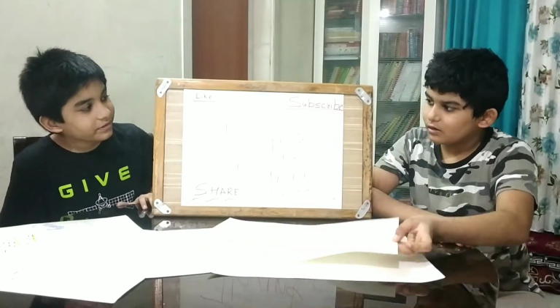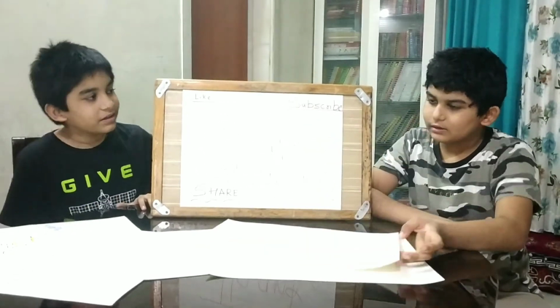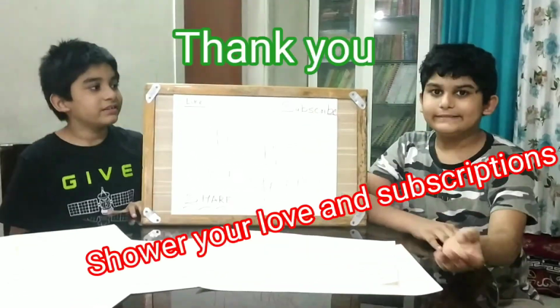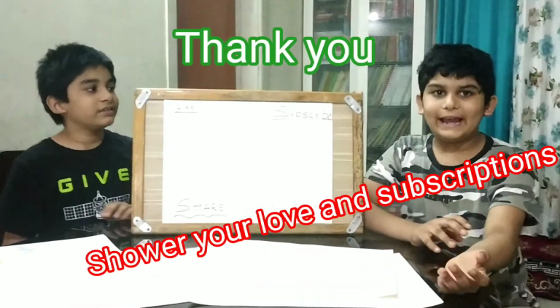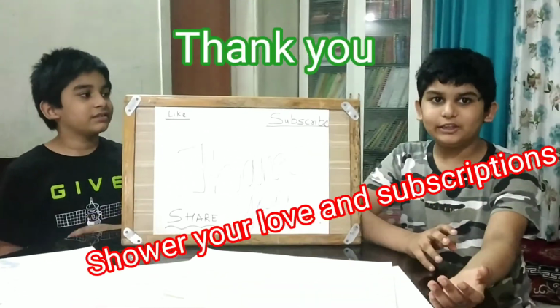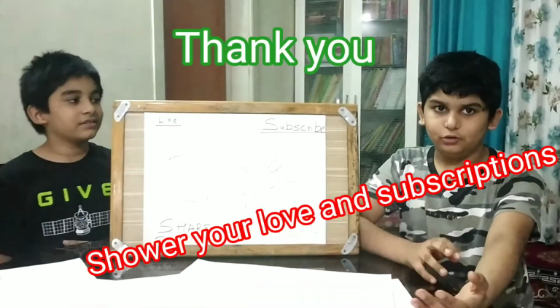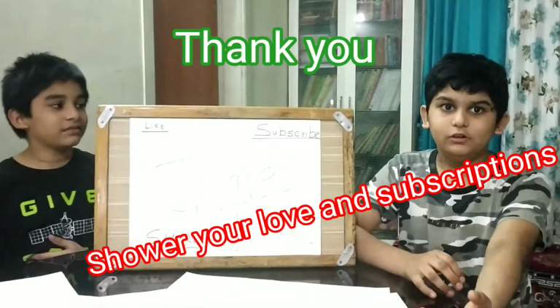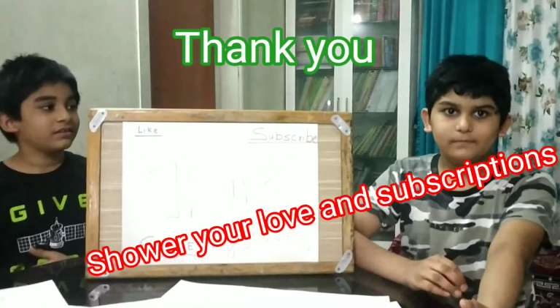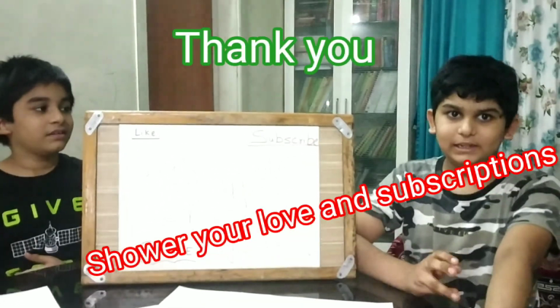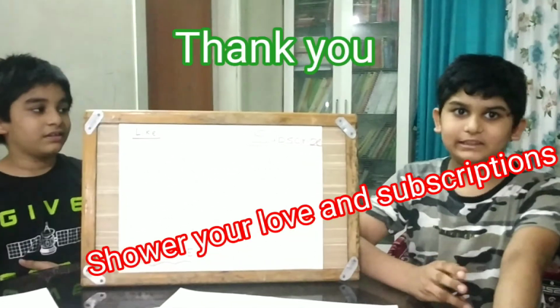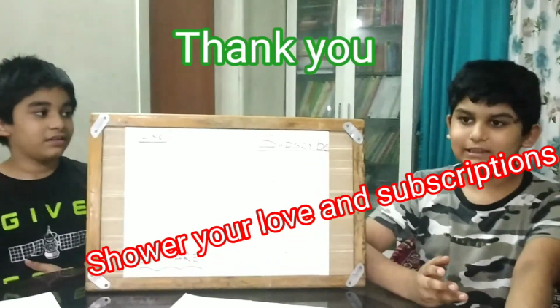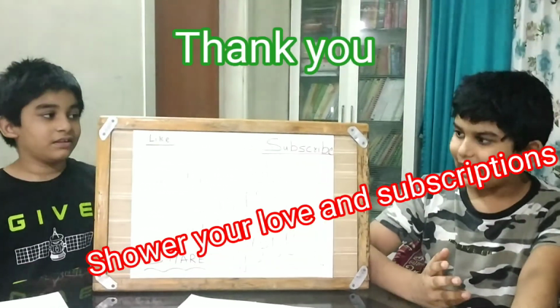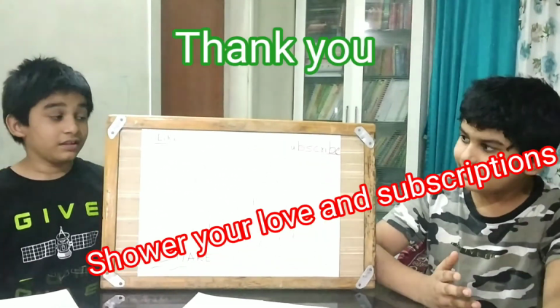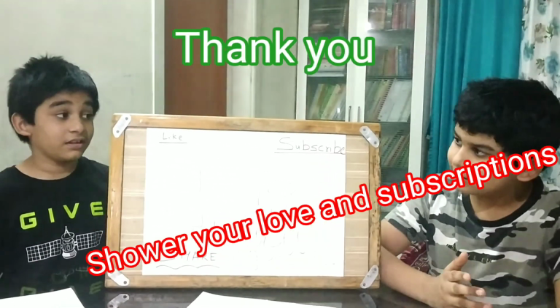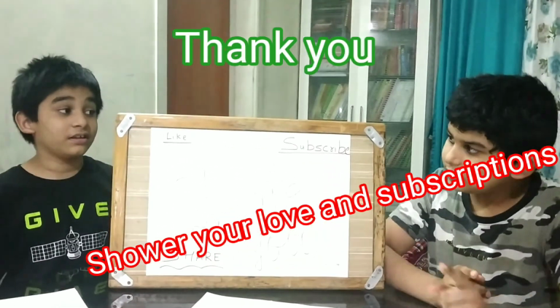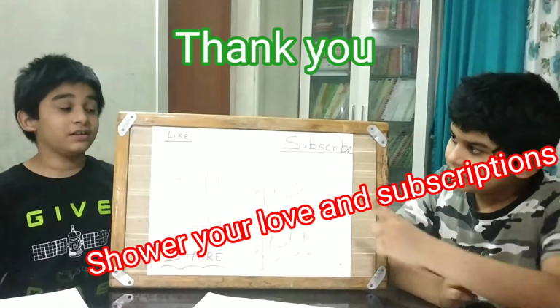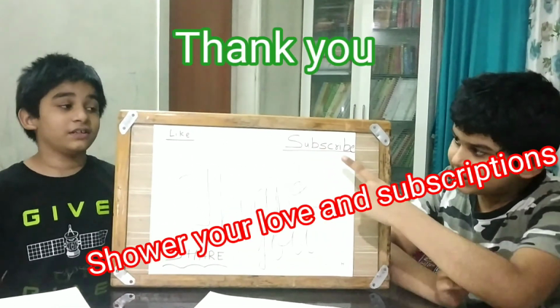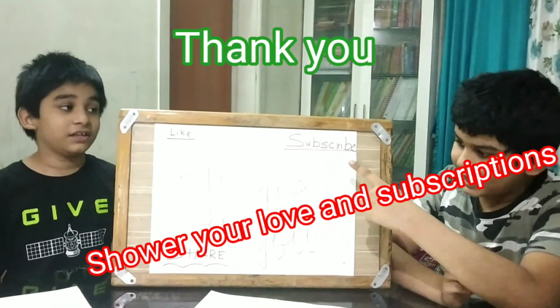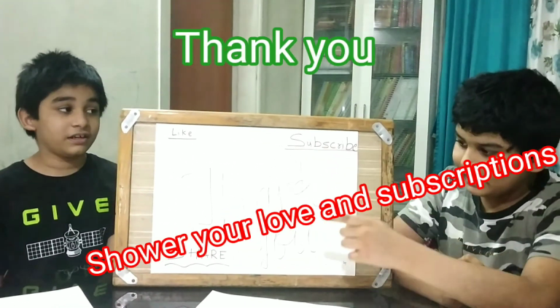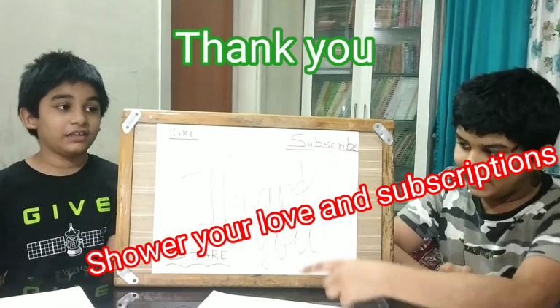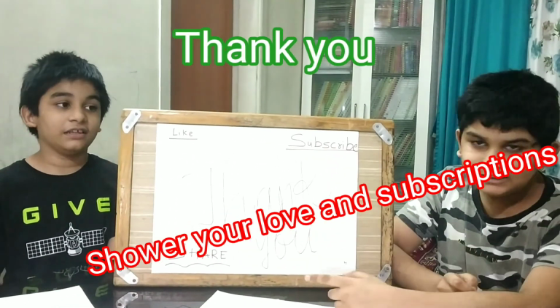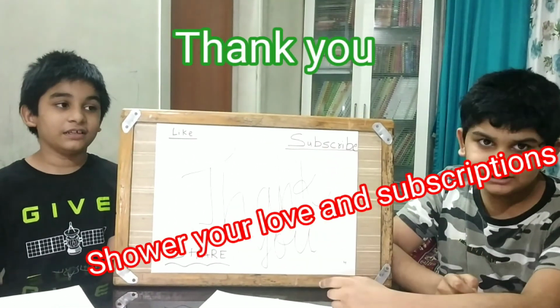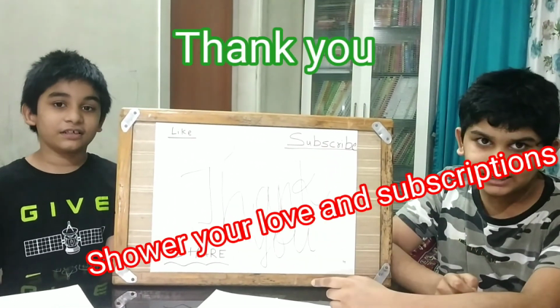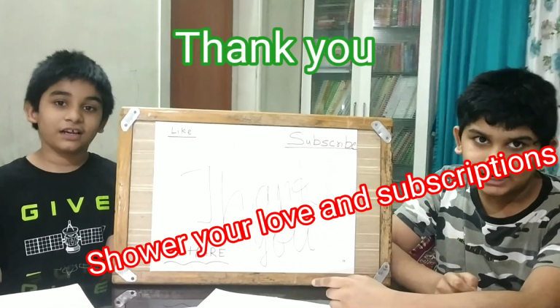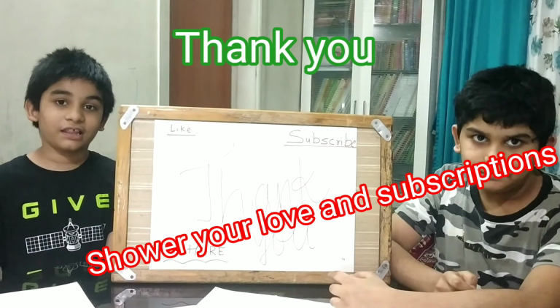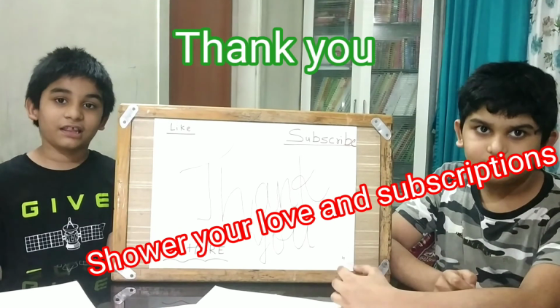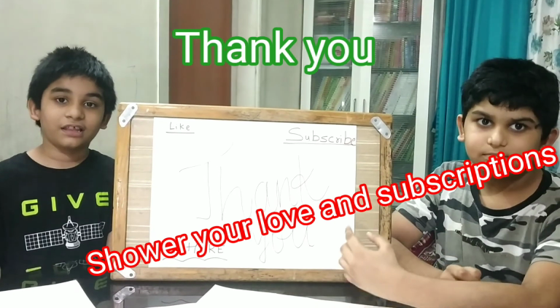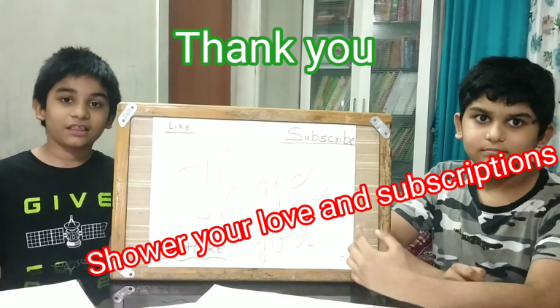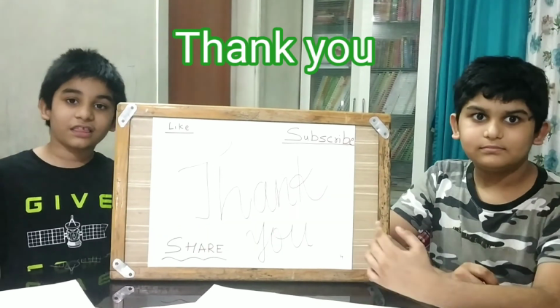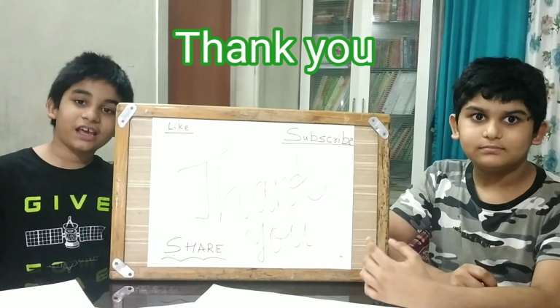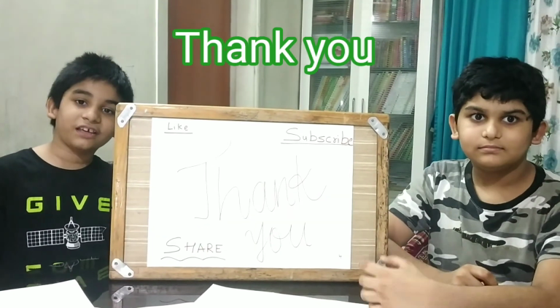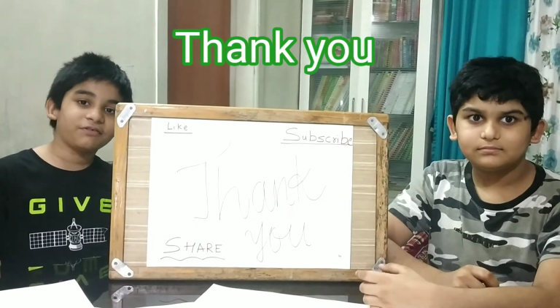Thank you. Please like, share, and subscribe. Thank you.